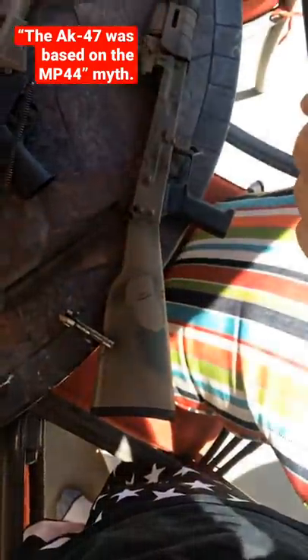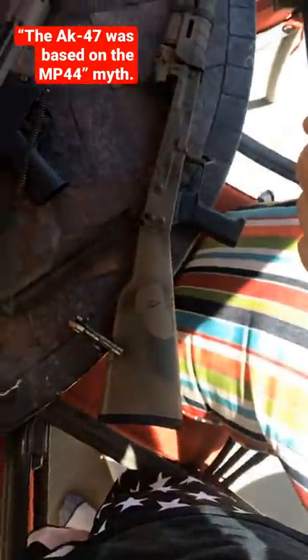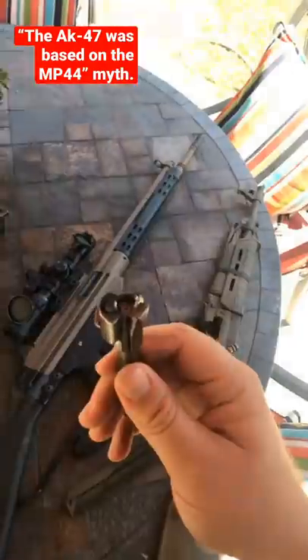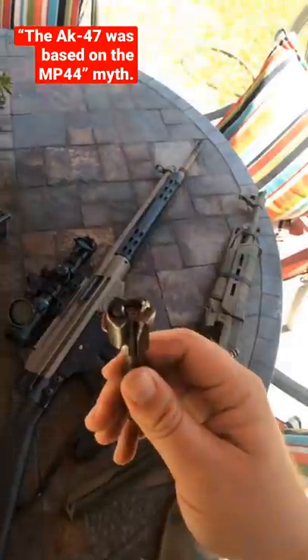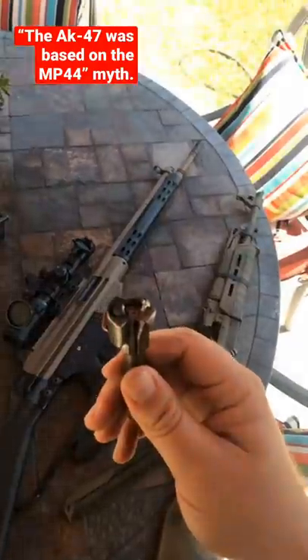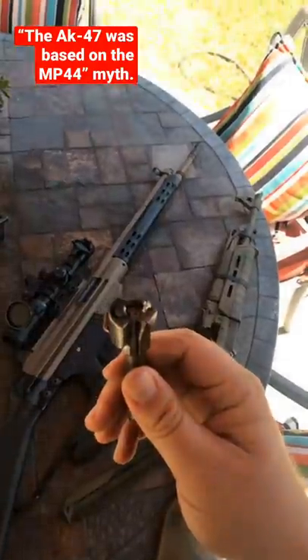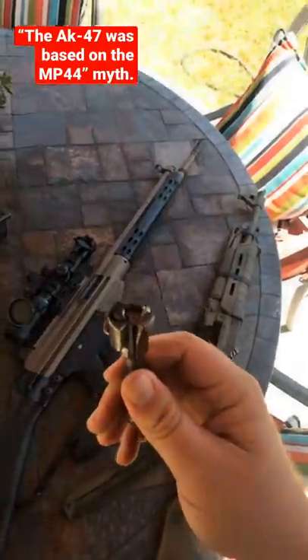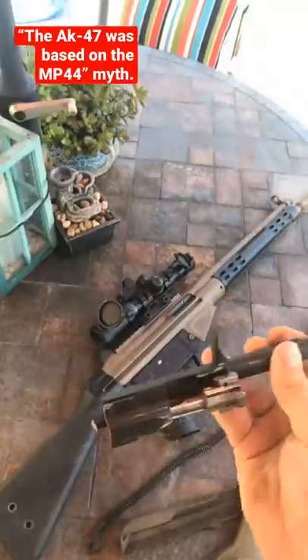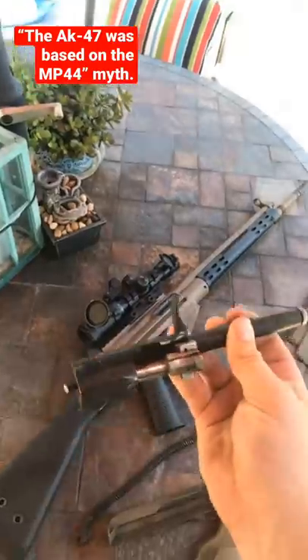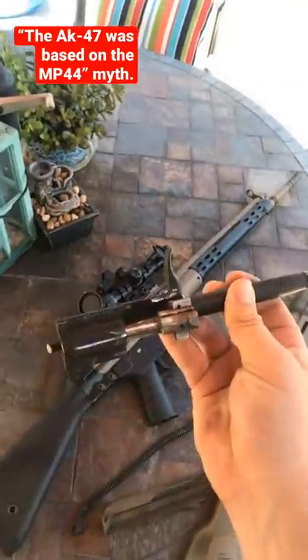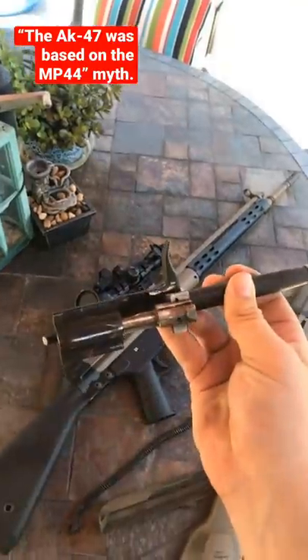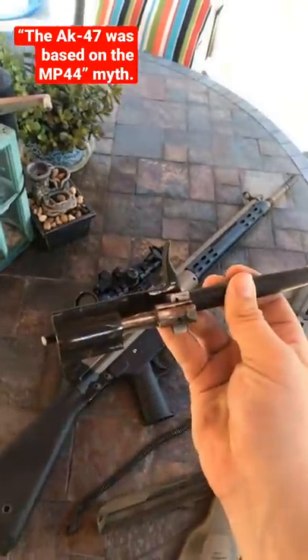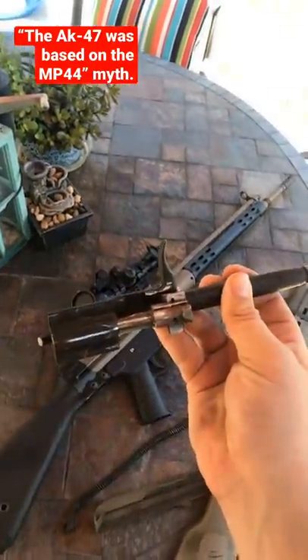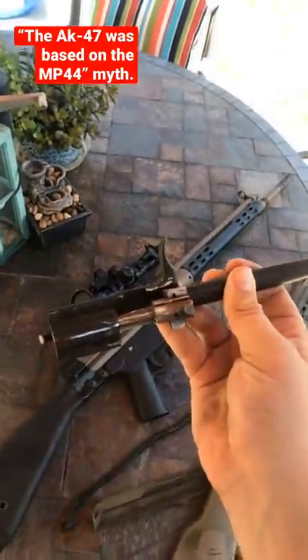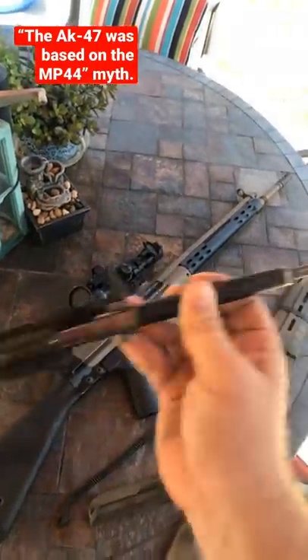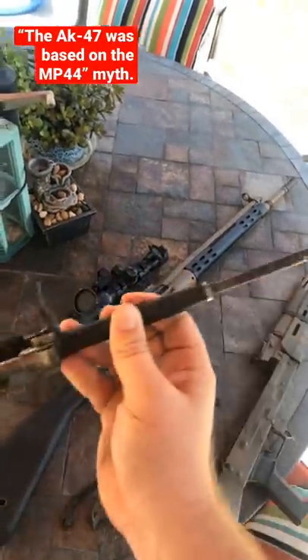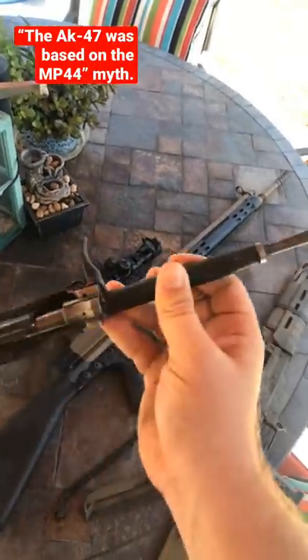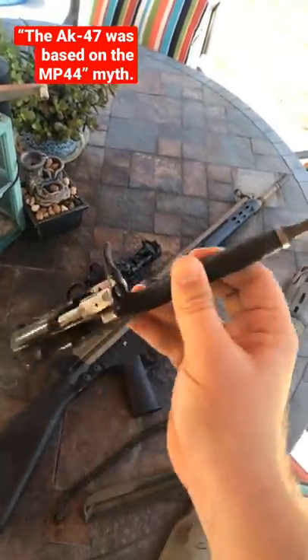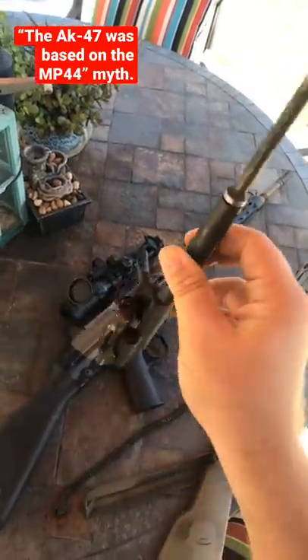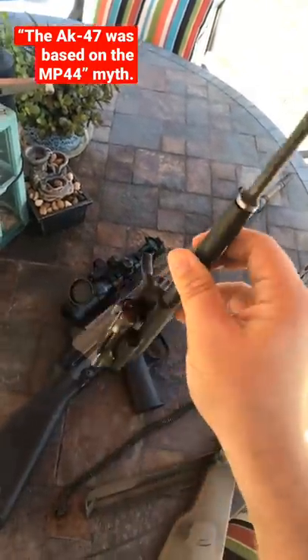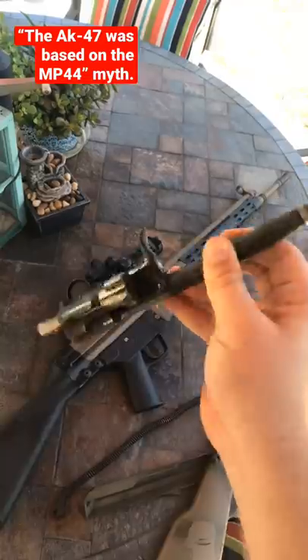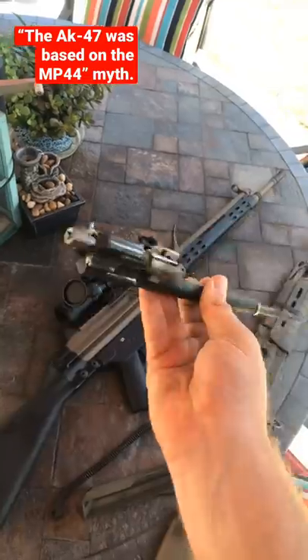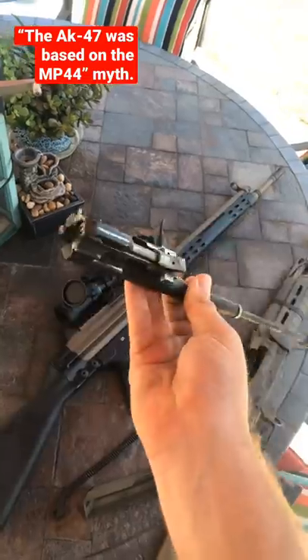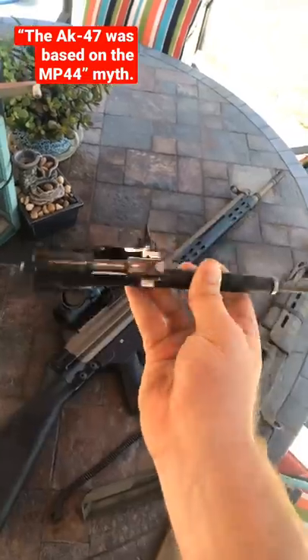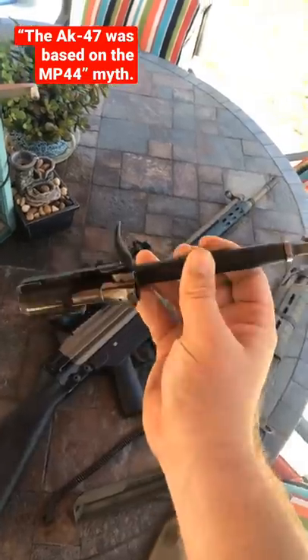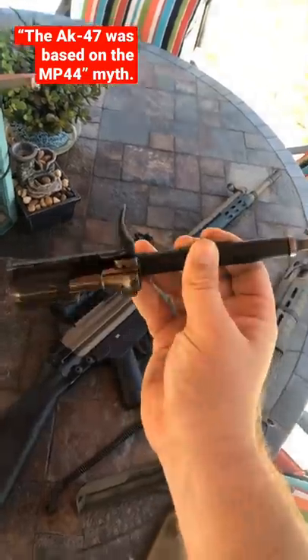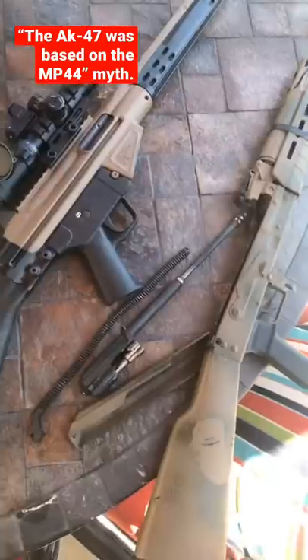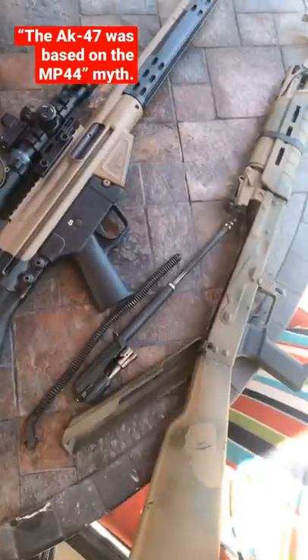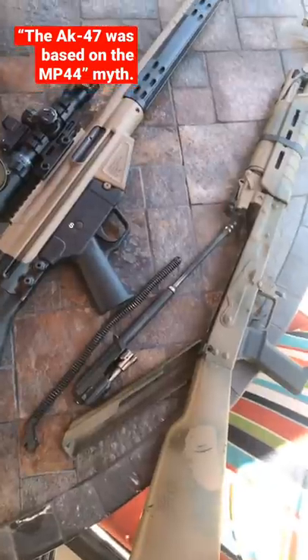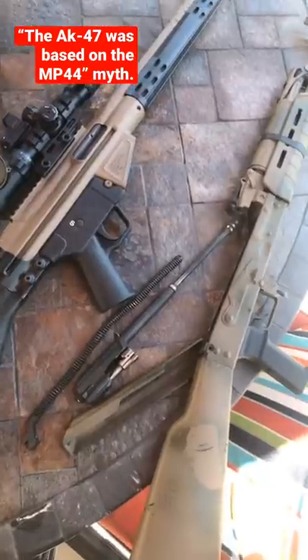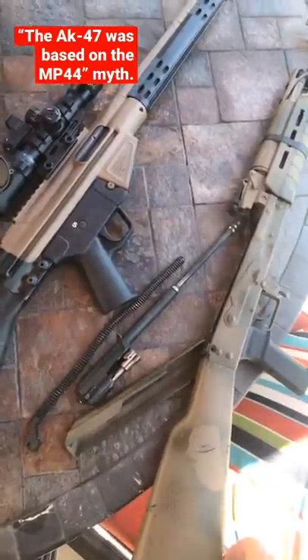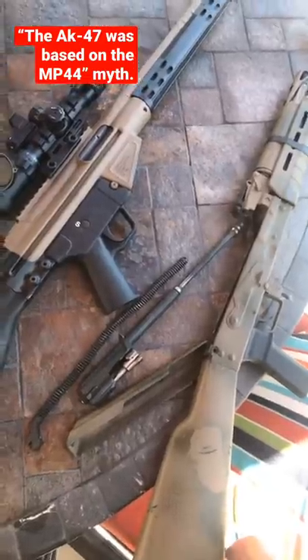You get the idea. Now, what other firearm does this? Rotating bolt. Oh right — an M1 Garand.